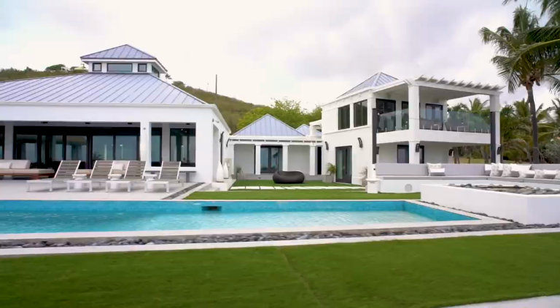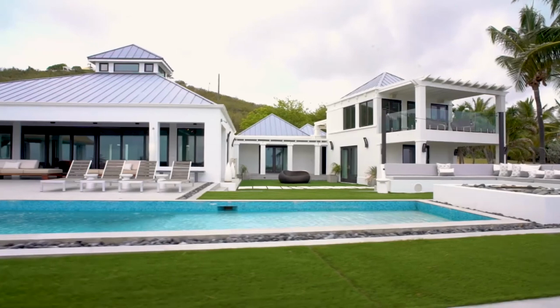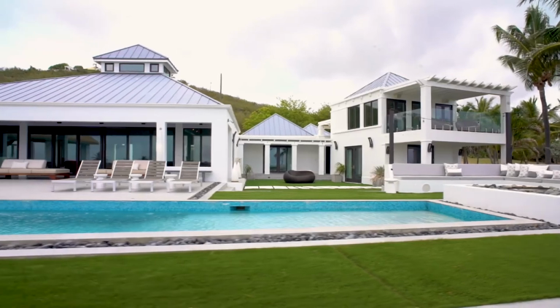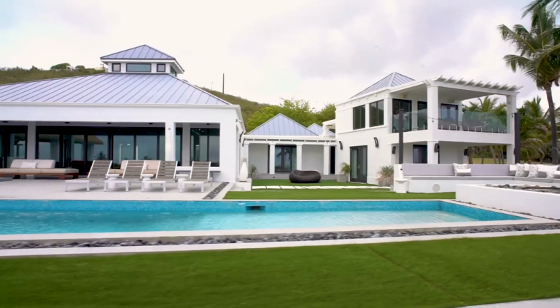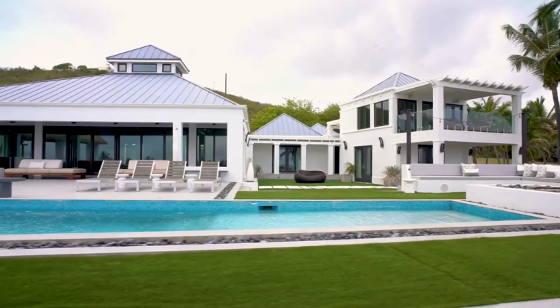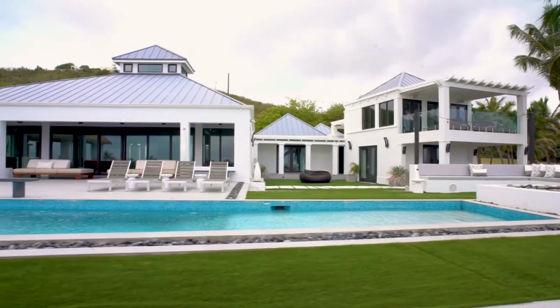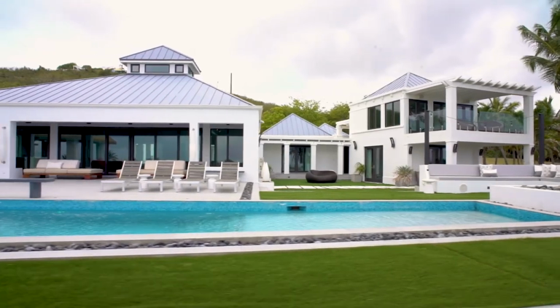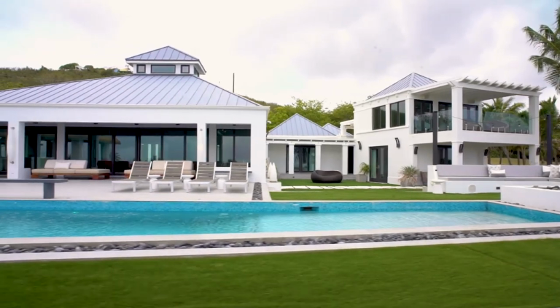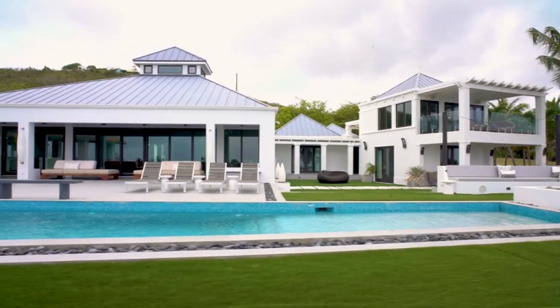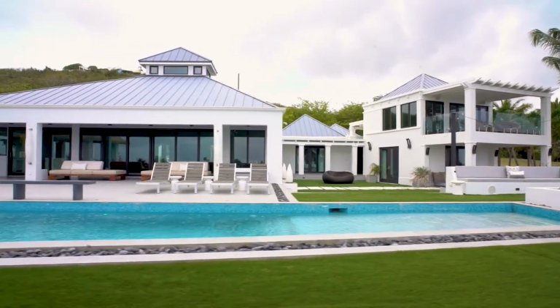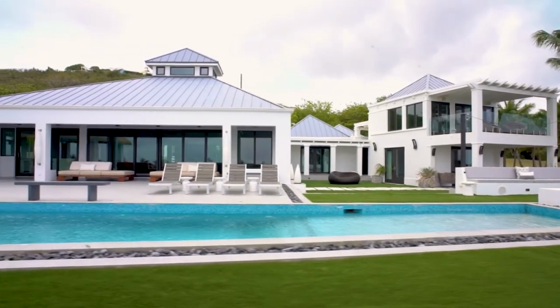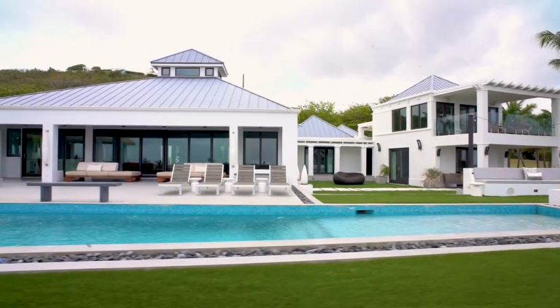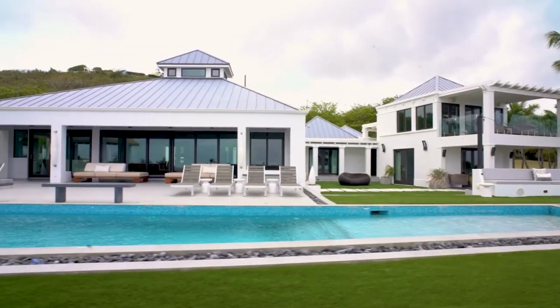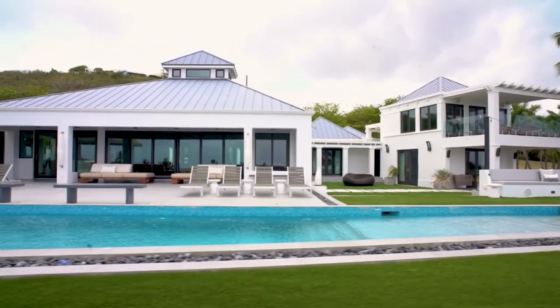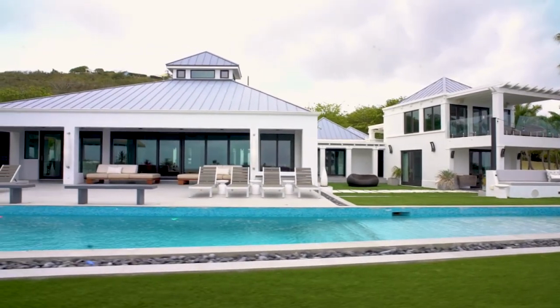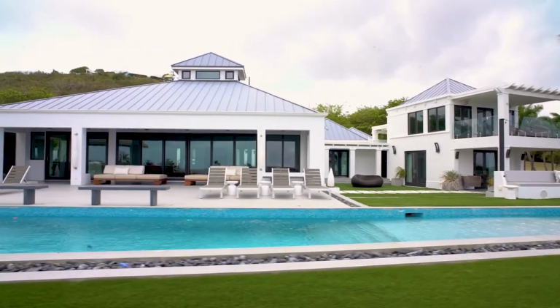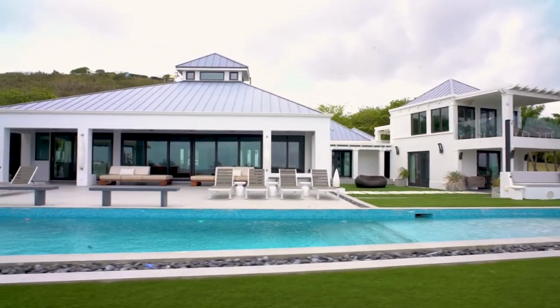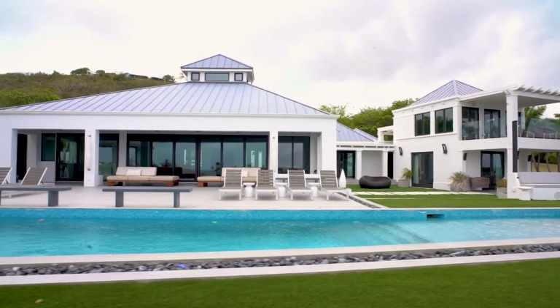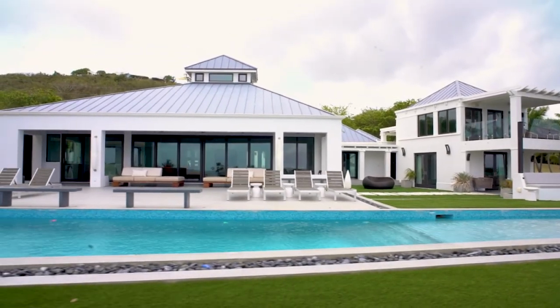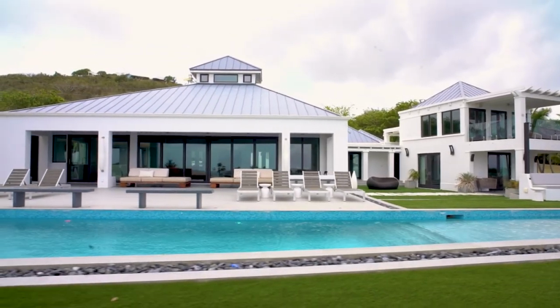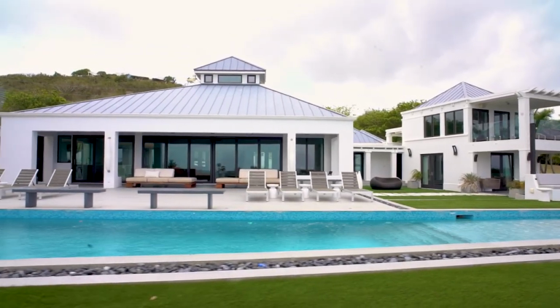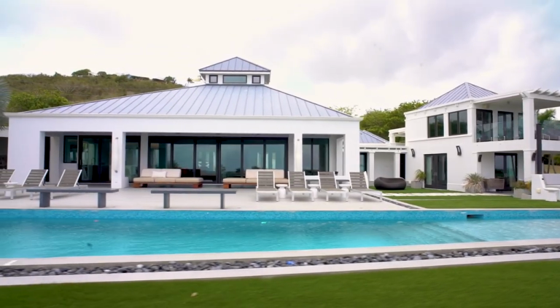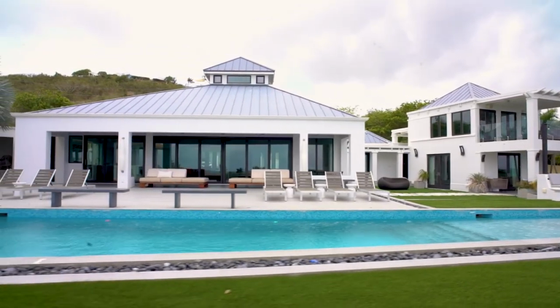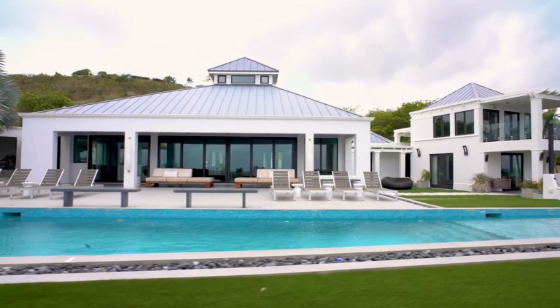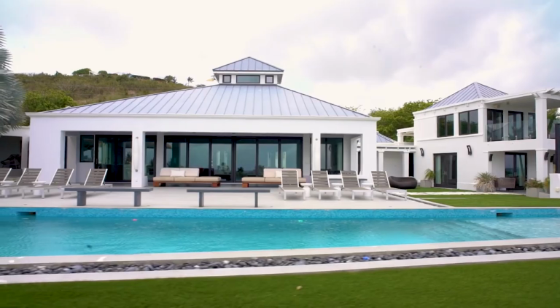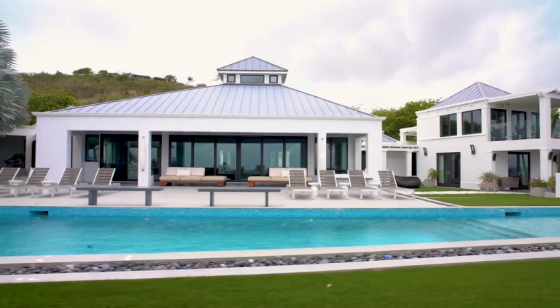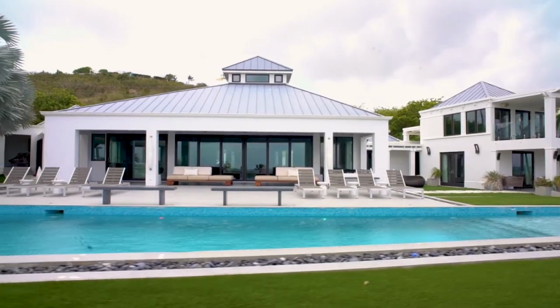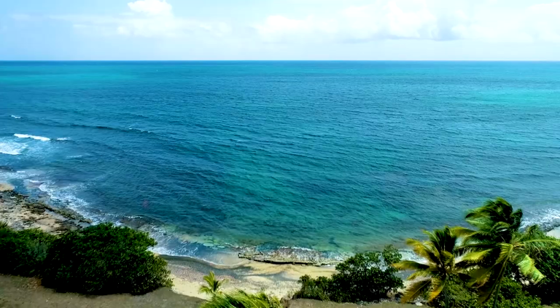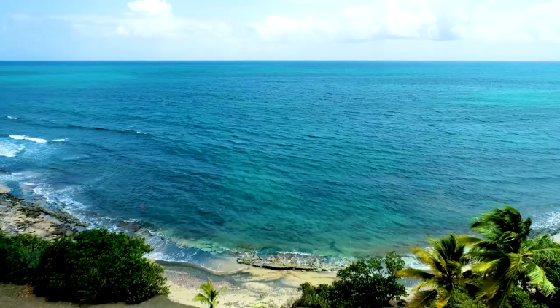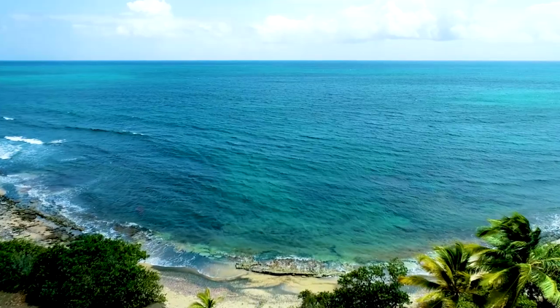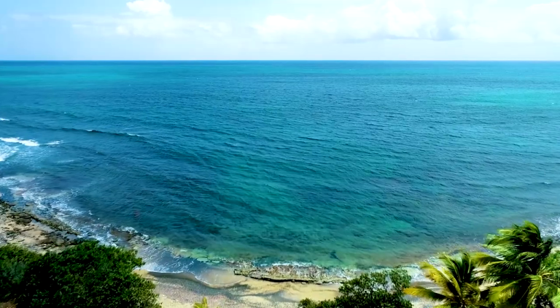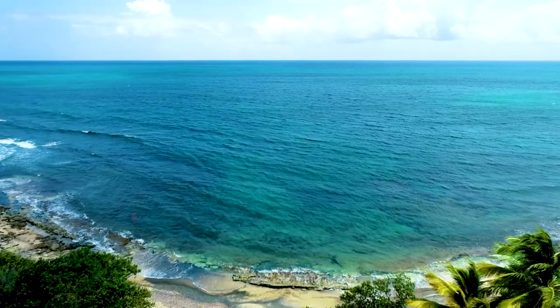With stunning contemporary design and island touches throughout, this beautiful beachfront property is sure to impress.